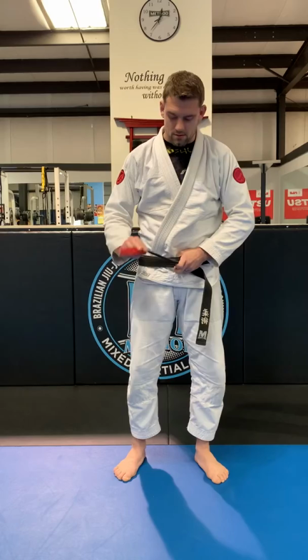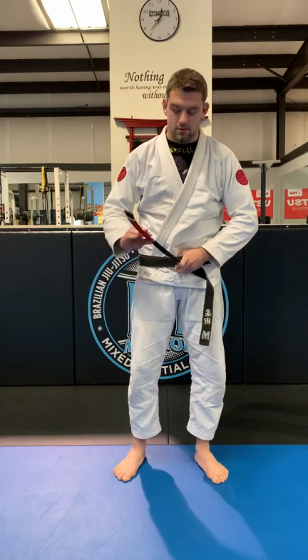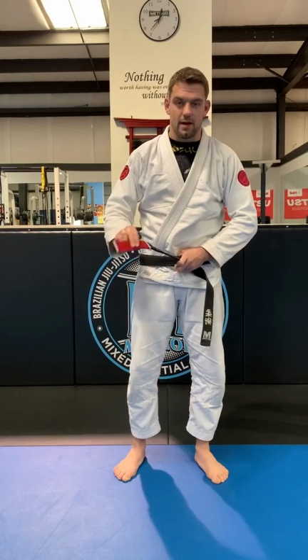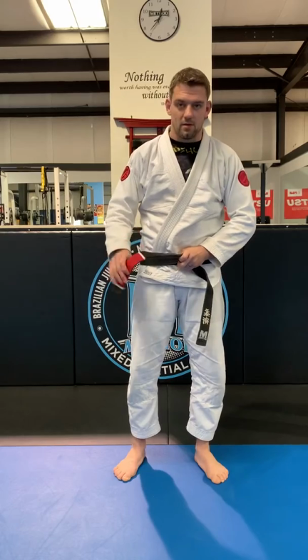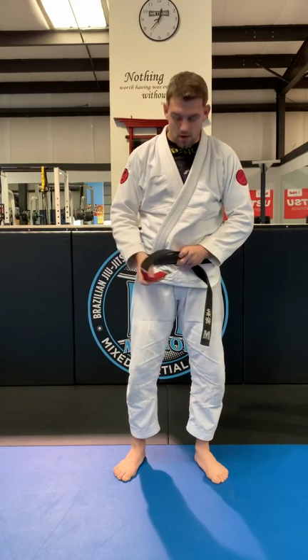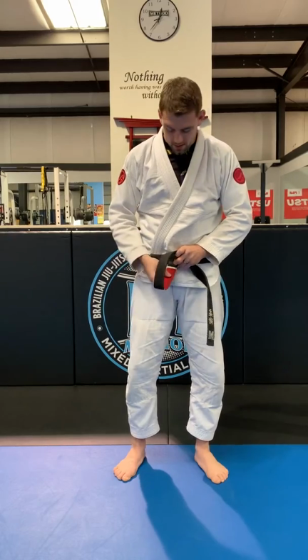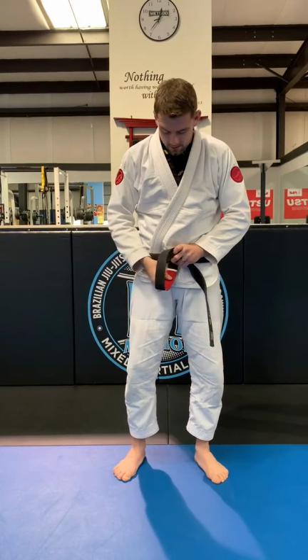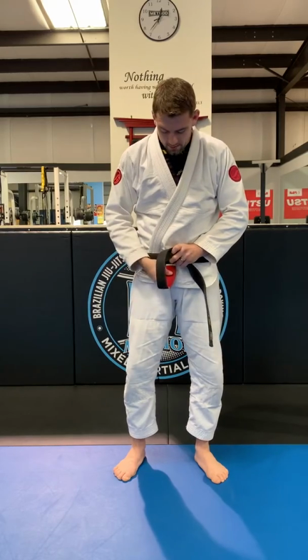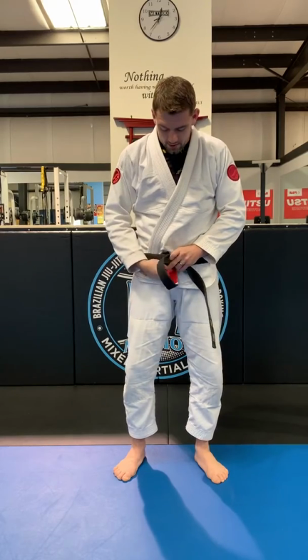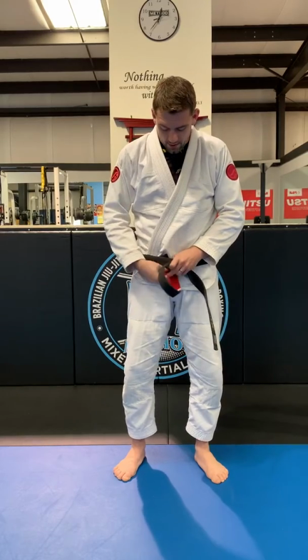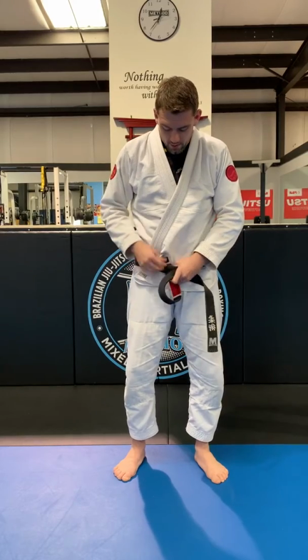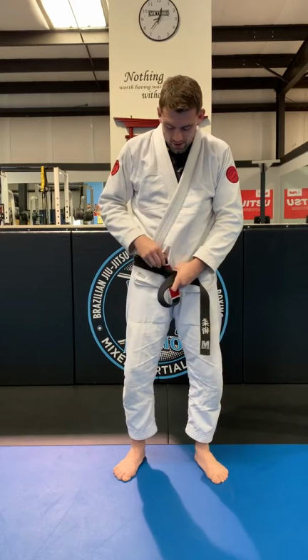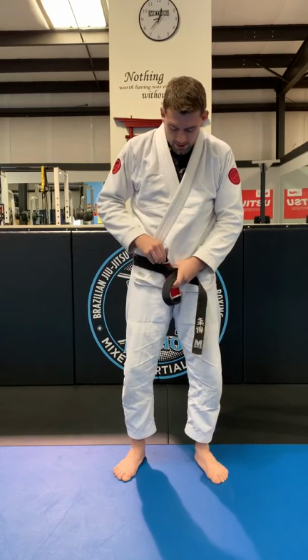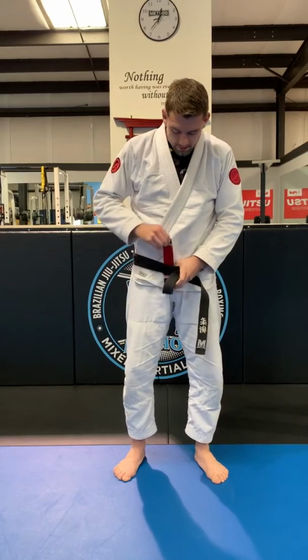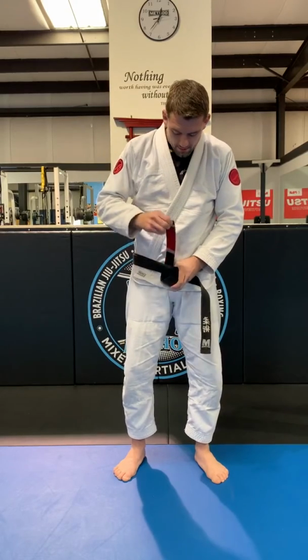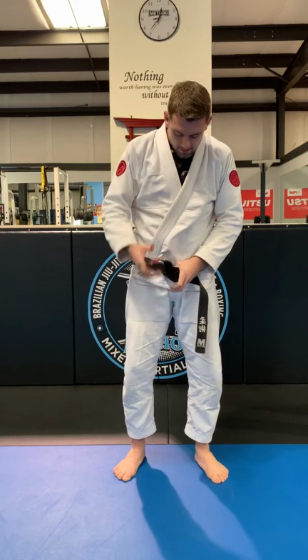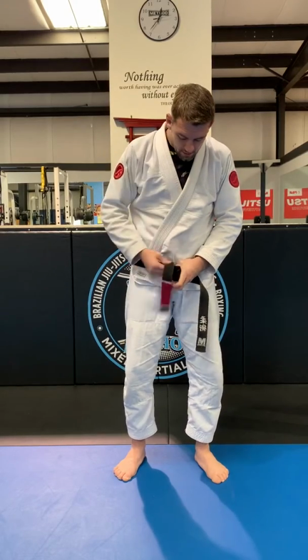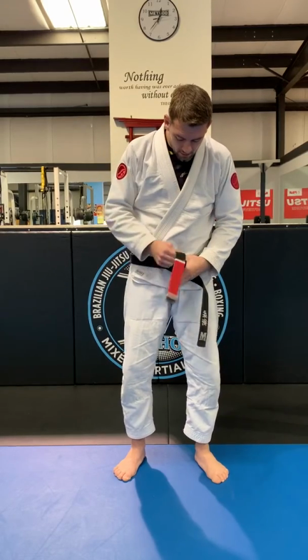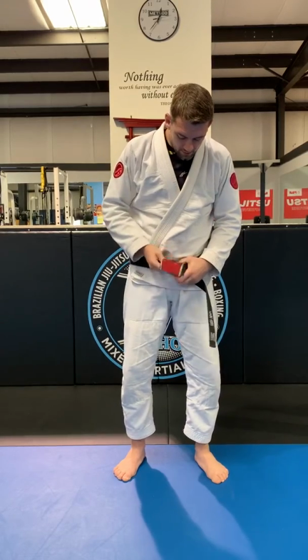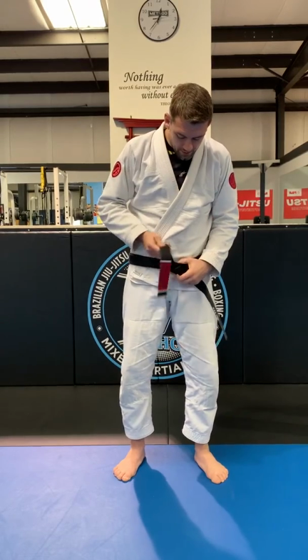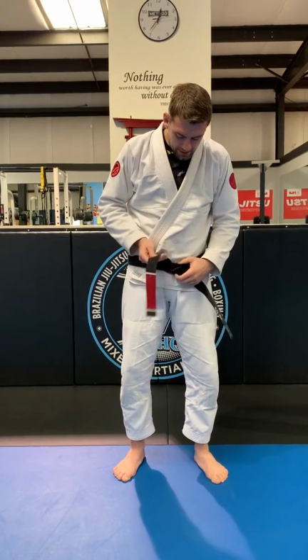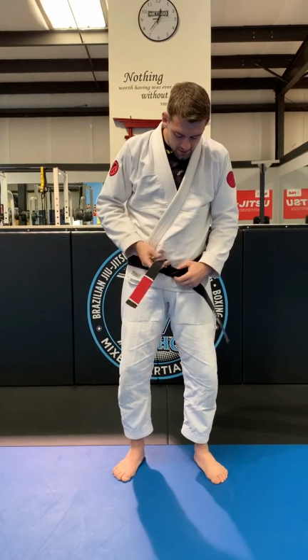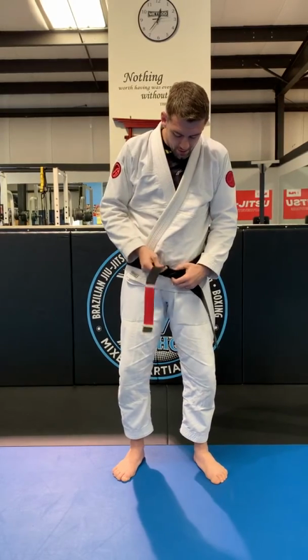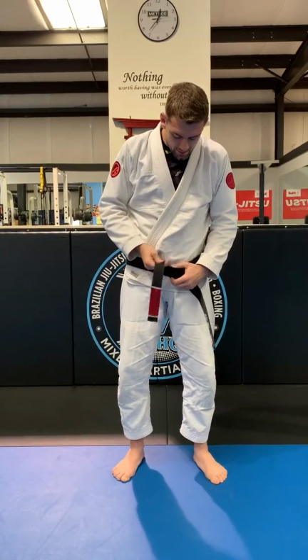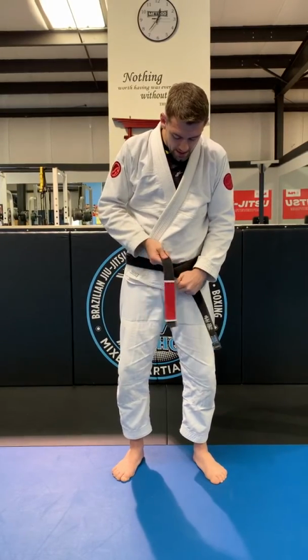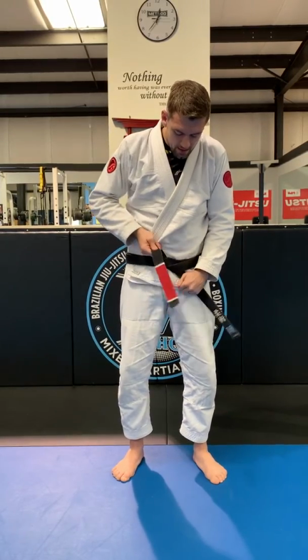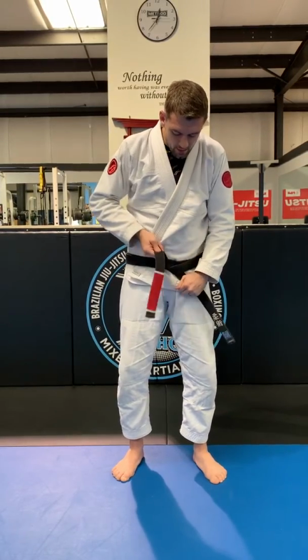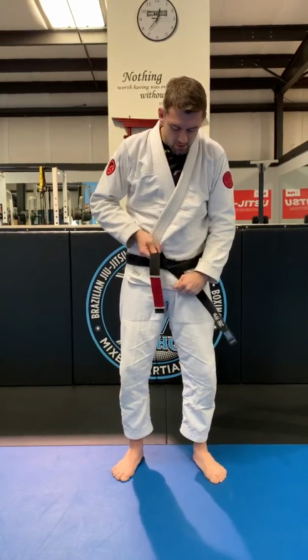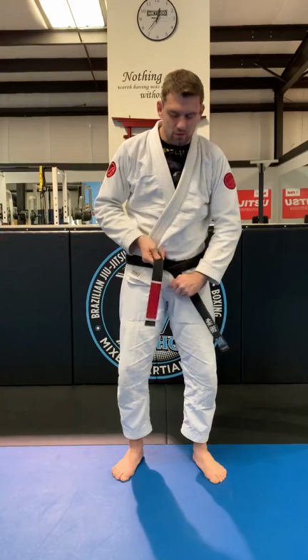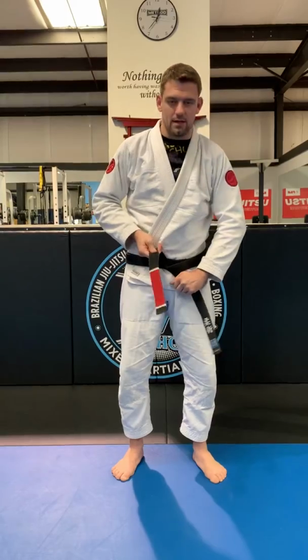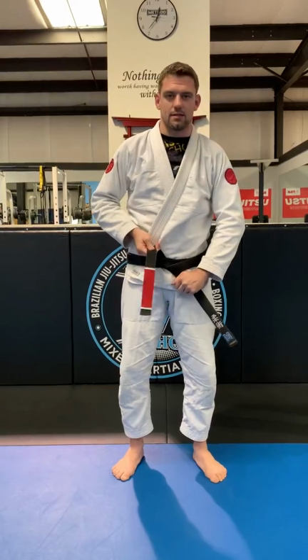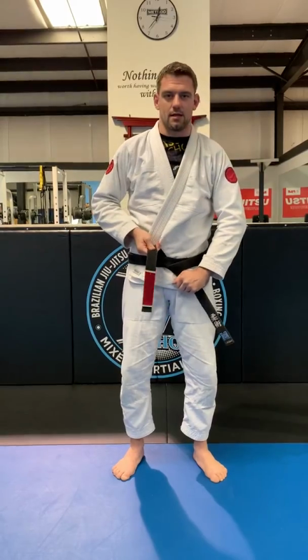The ranking bar is going to loop underneath both layers we've already made, and we're going to pull that nice and tight.